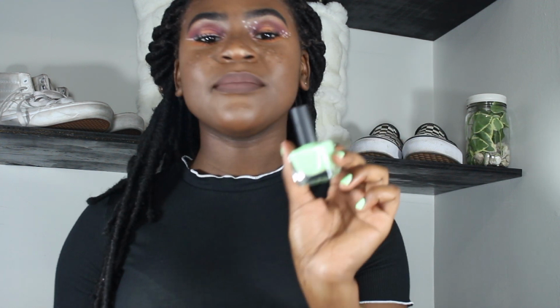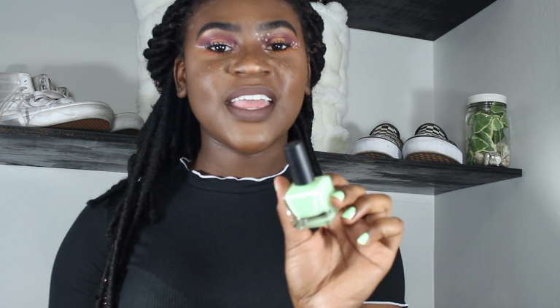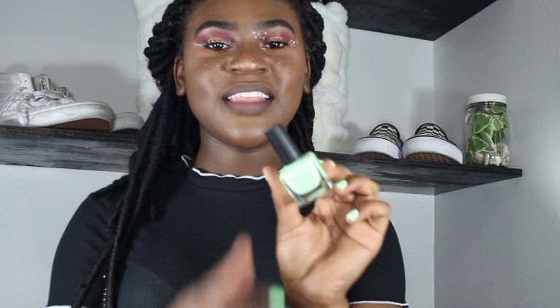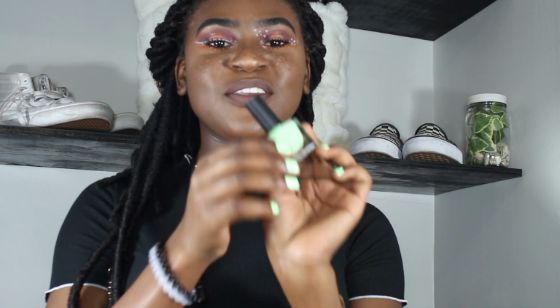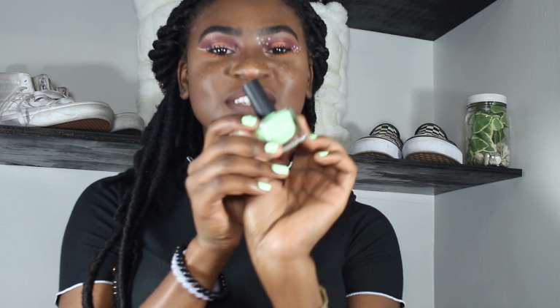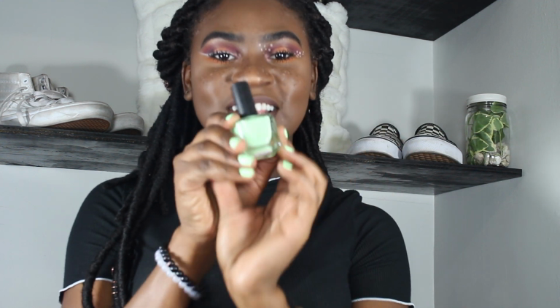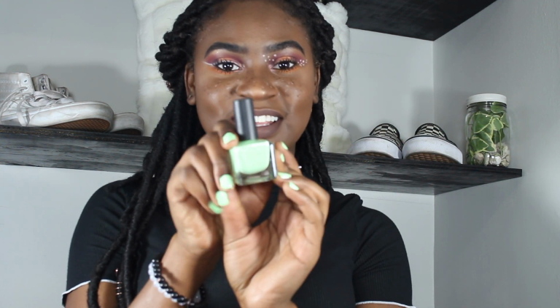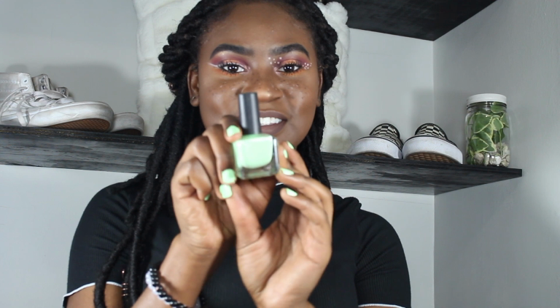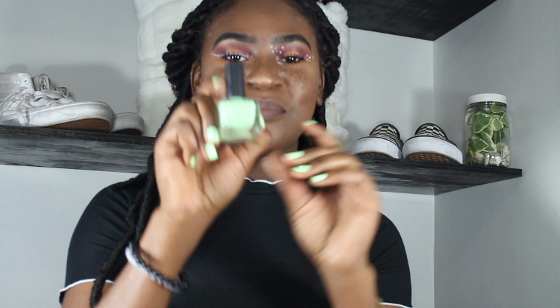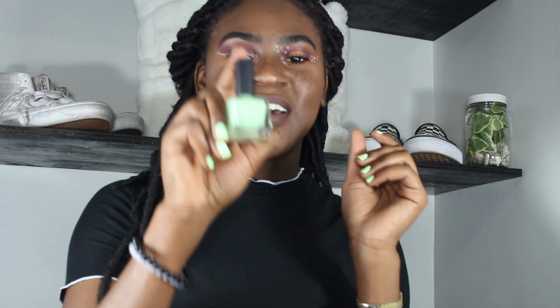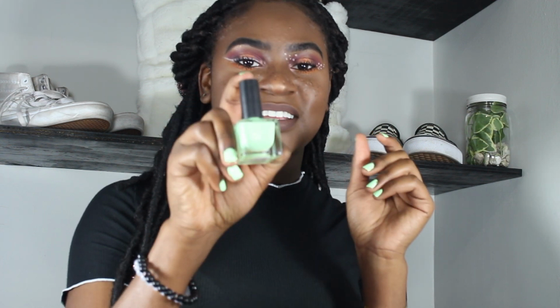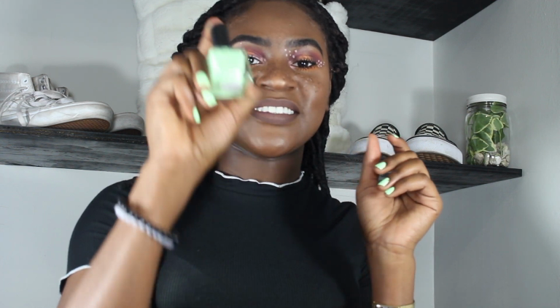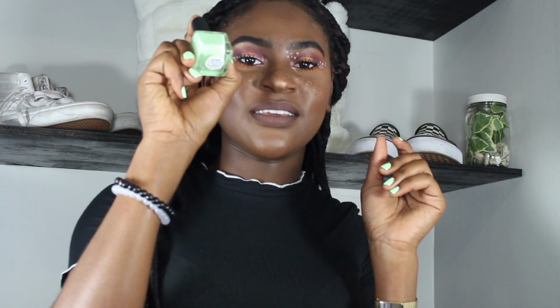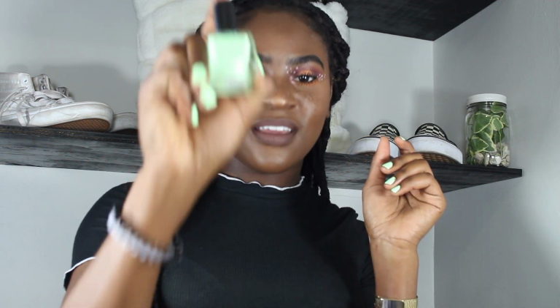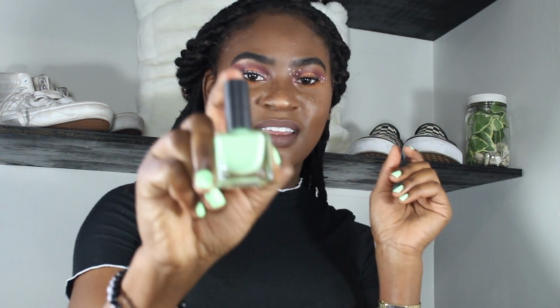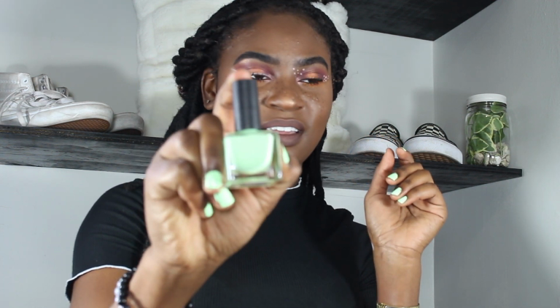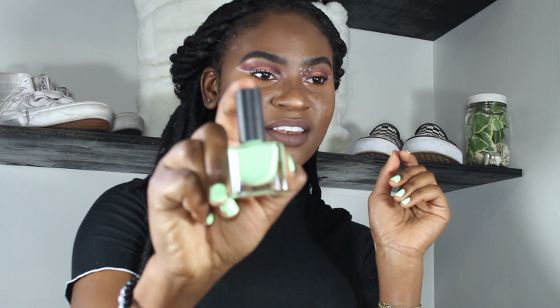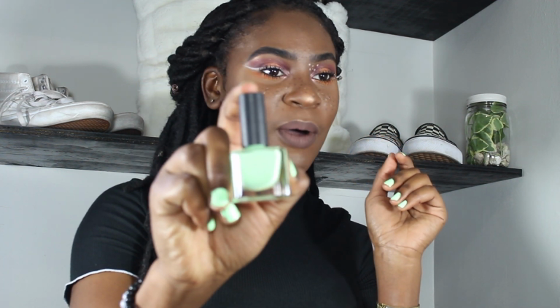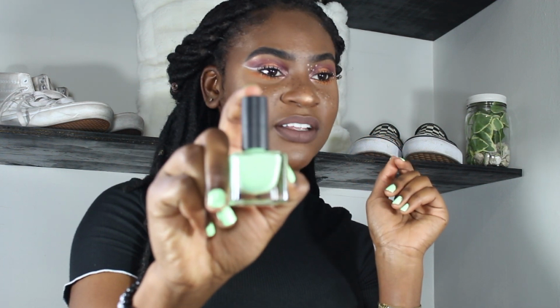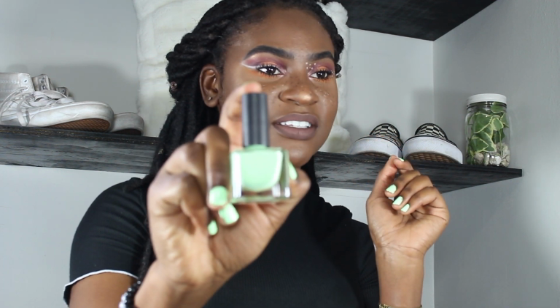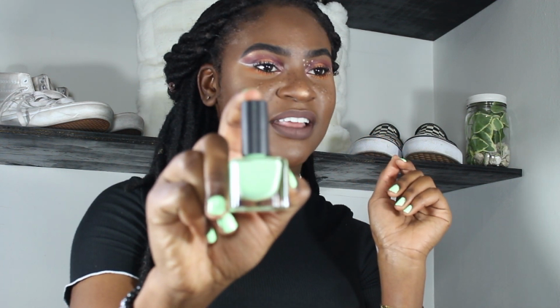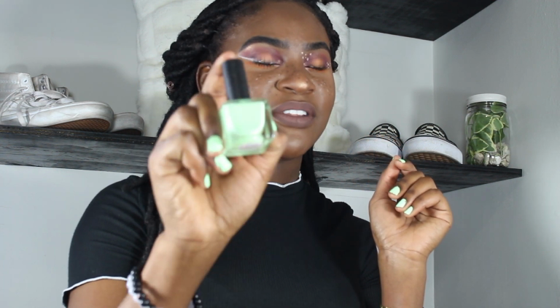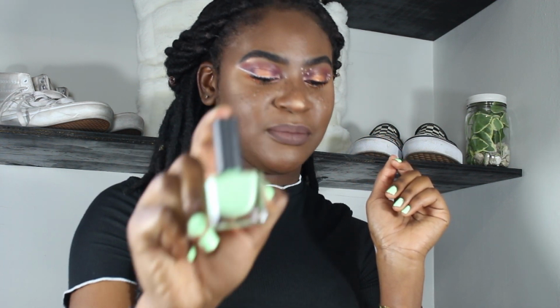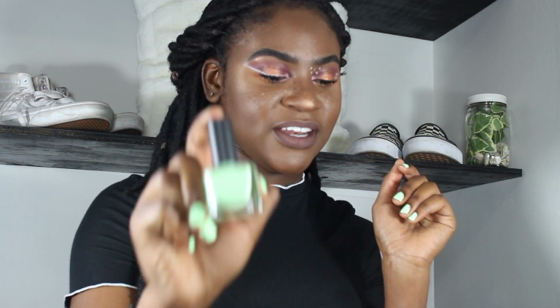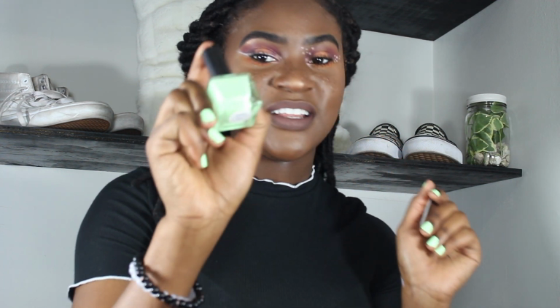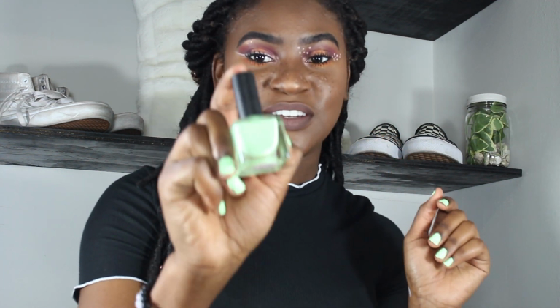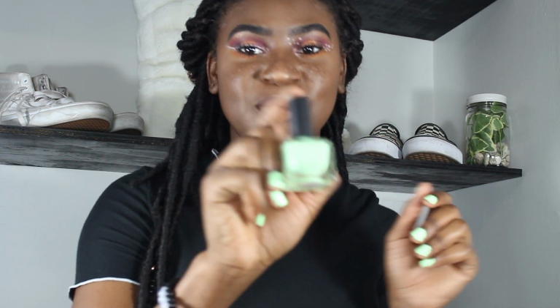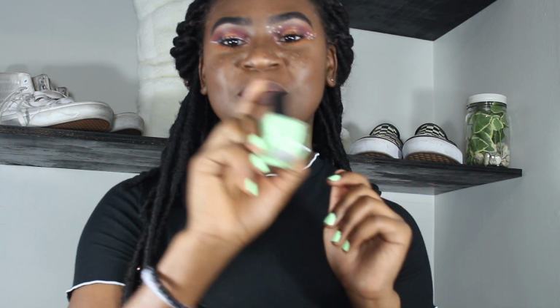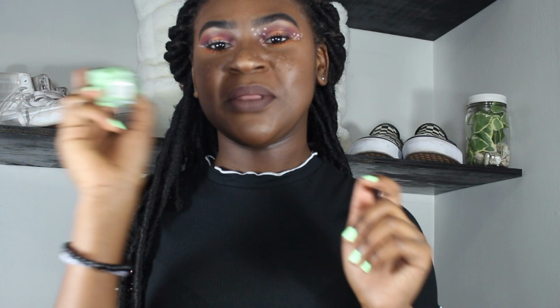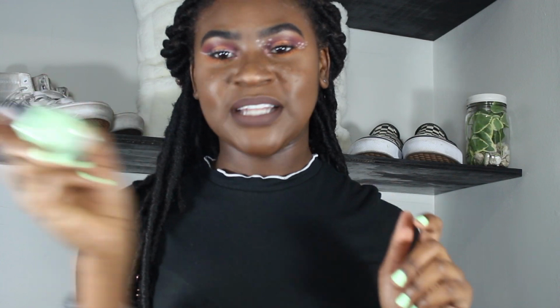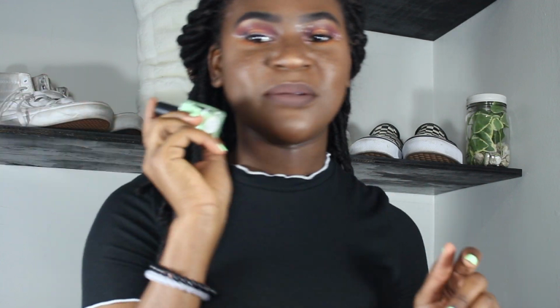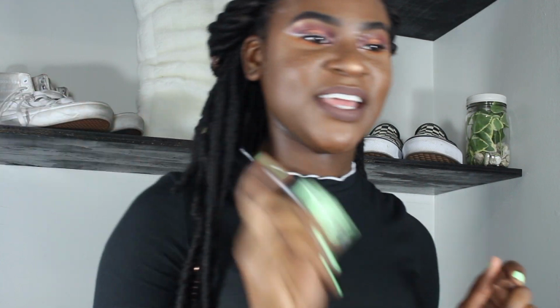I'm saying that you should get nail polish because it's a thing for the summer and it's an essential.